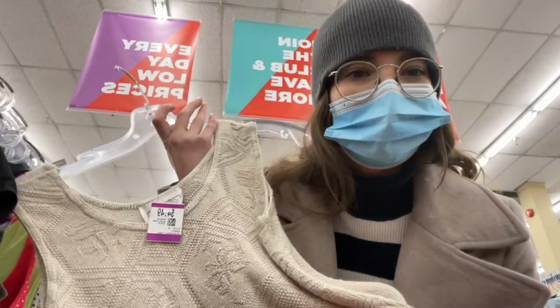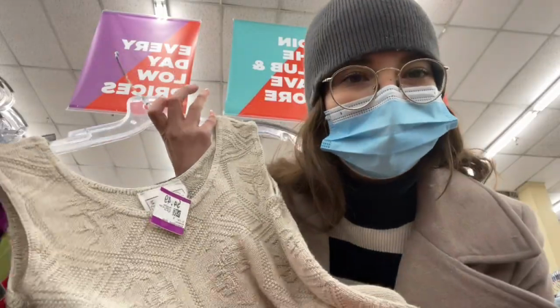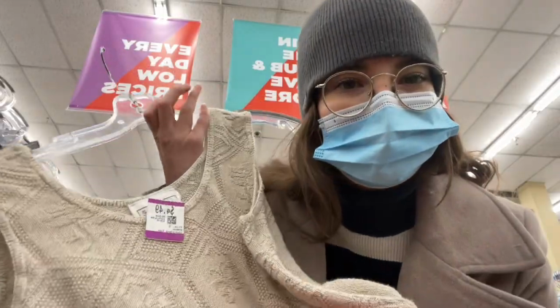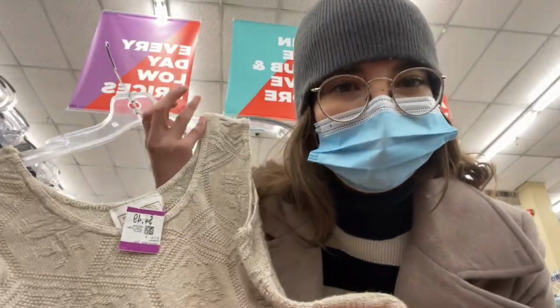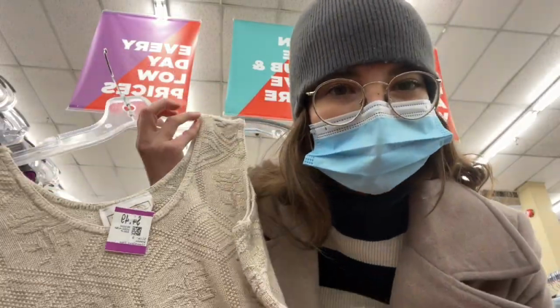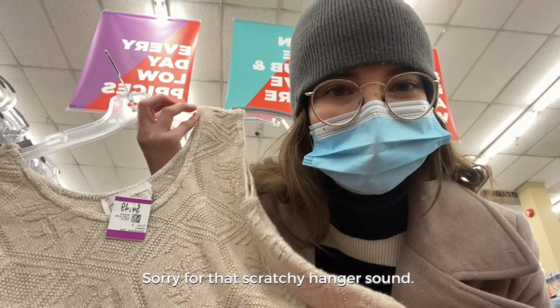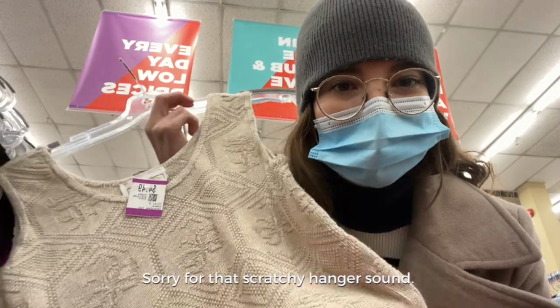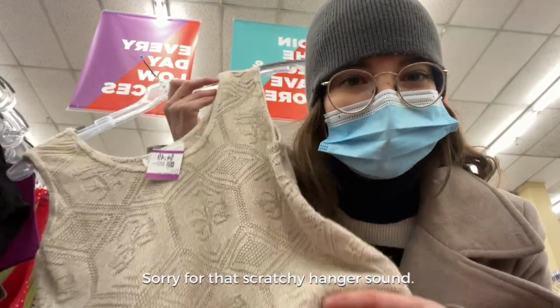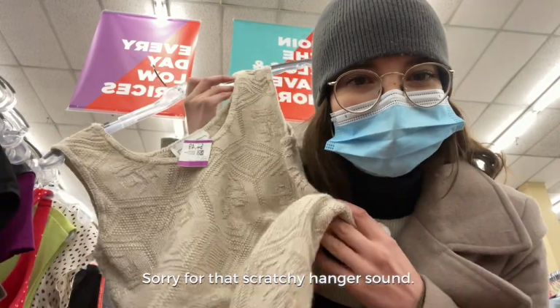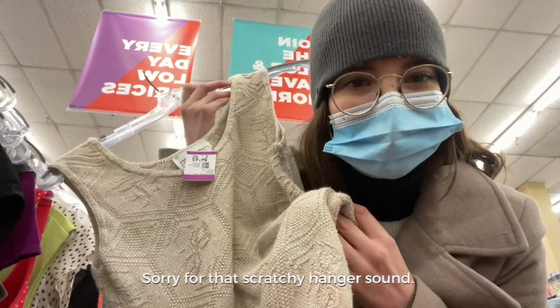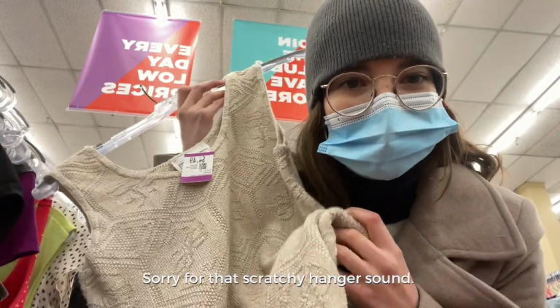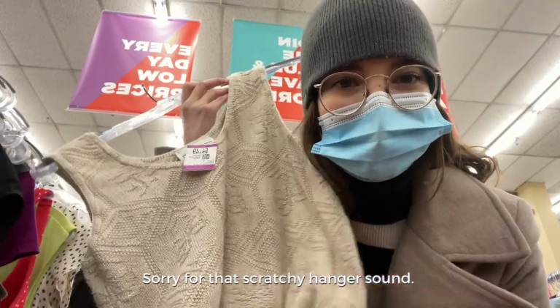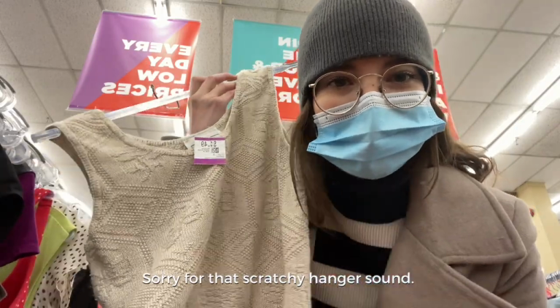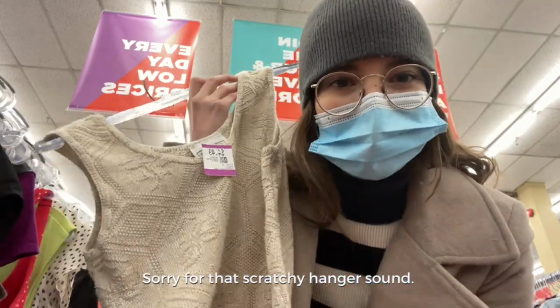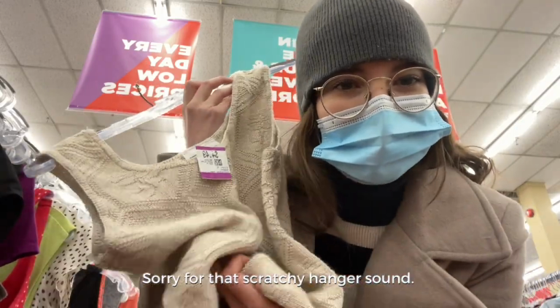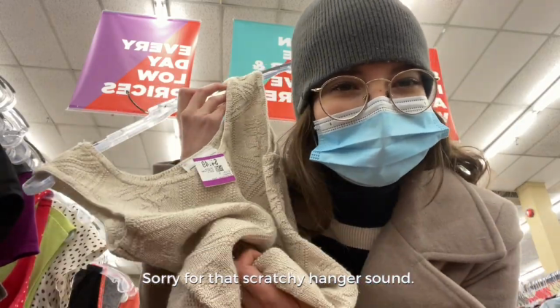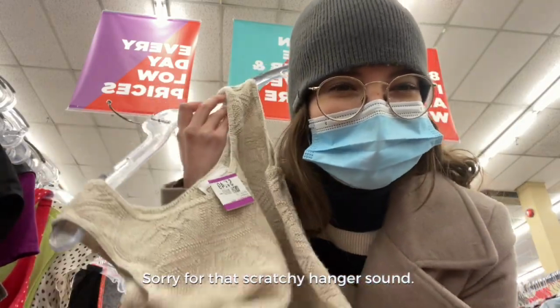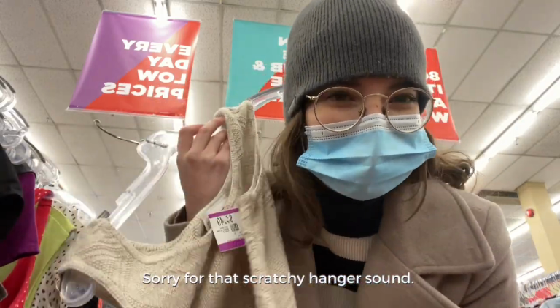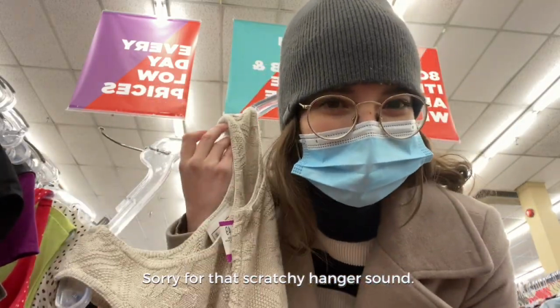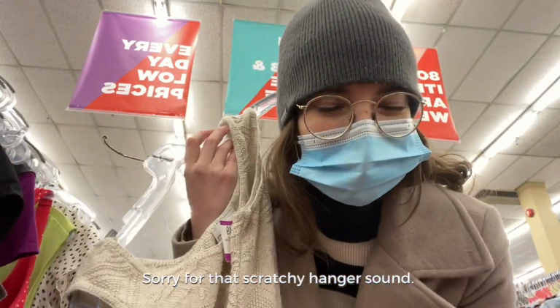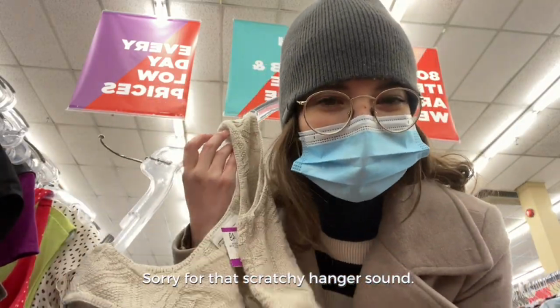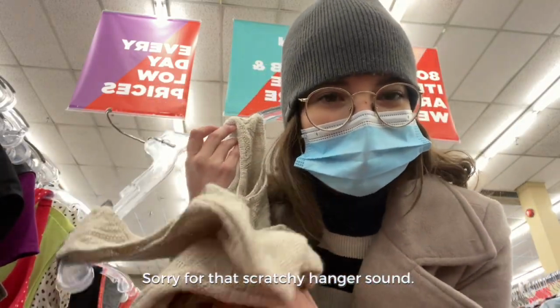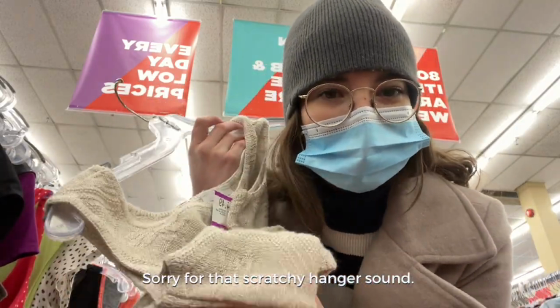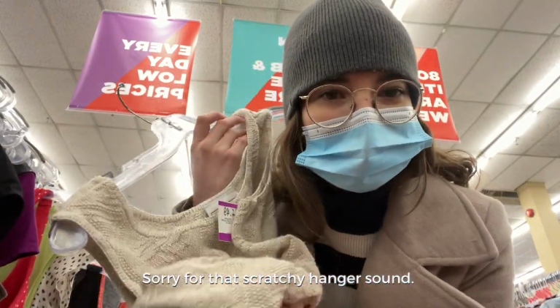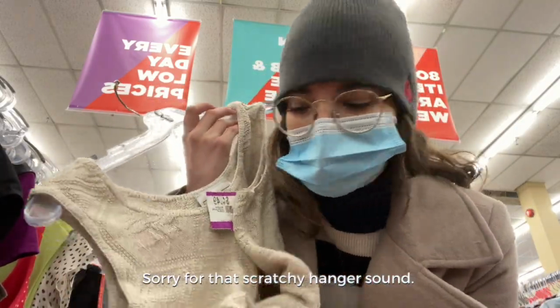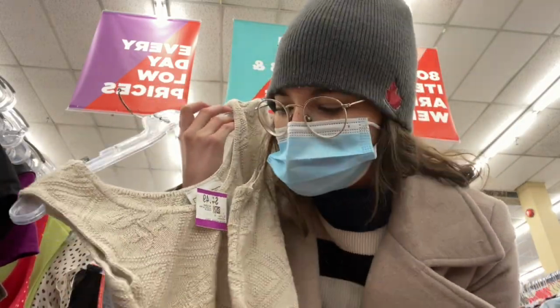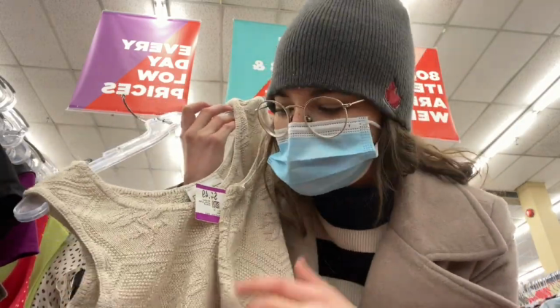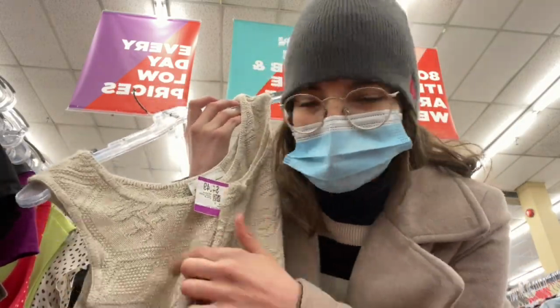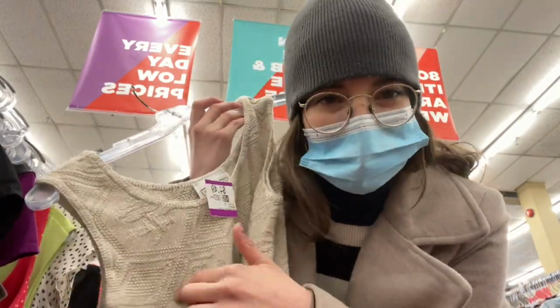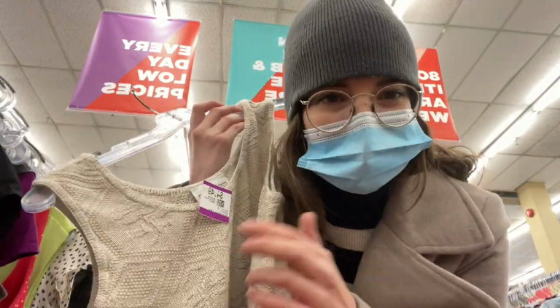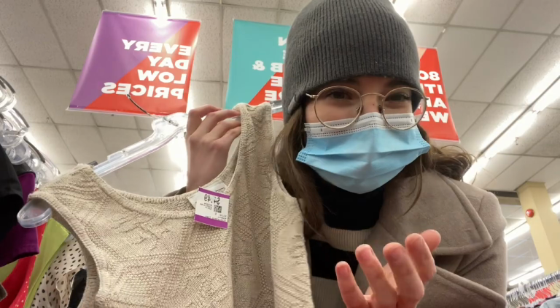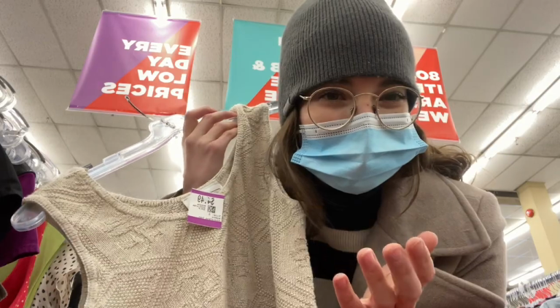I didn't mean to stop in the sleeve of shirts but I found this and it's kind of cute. I don't think I love it but the pattern's kind of cool.